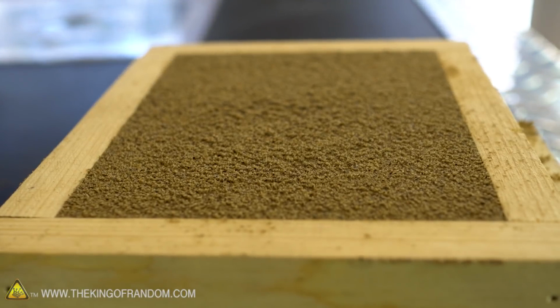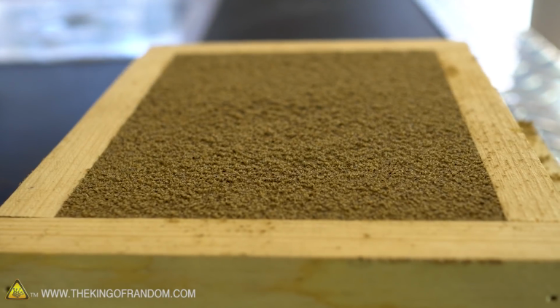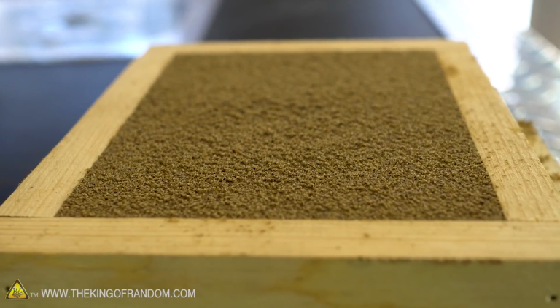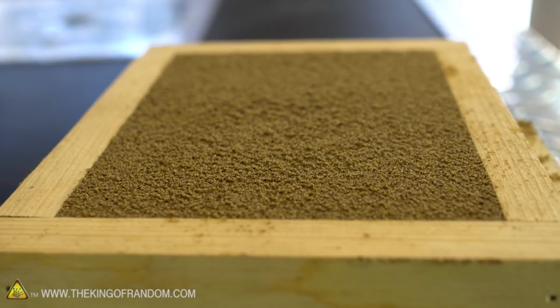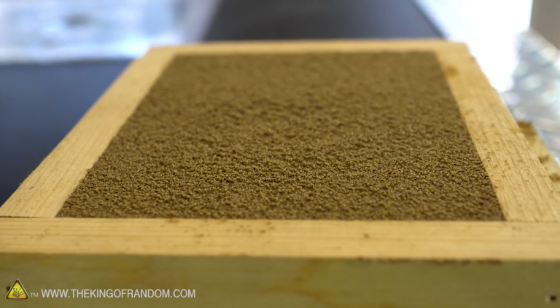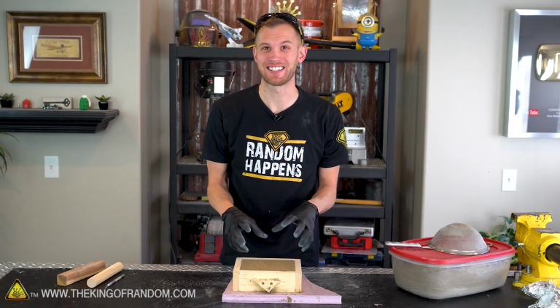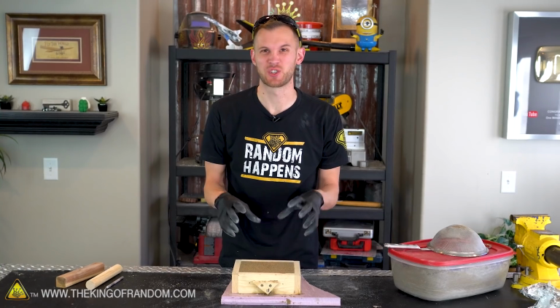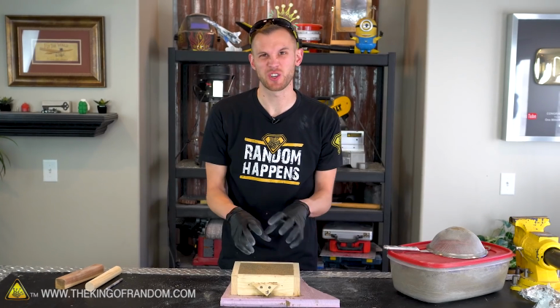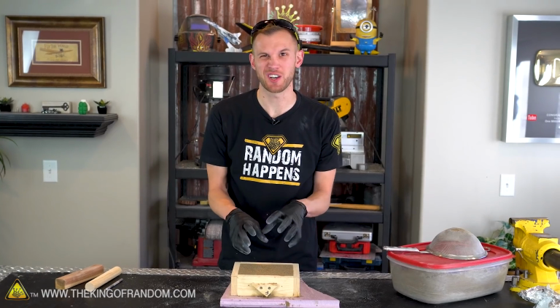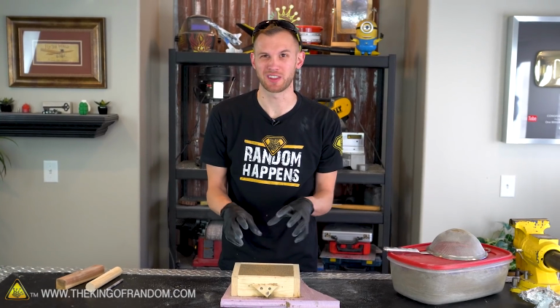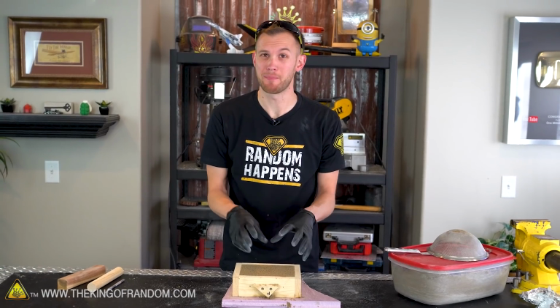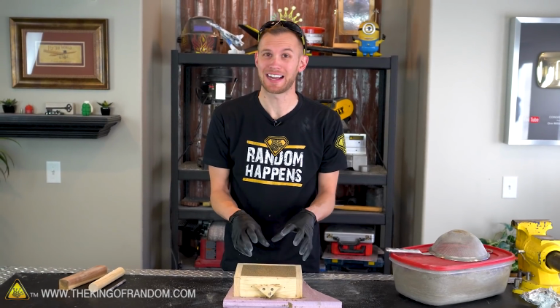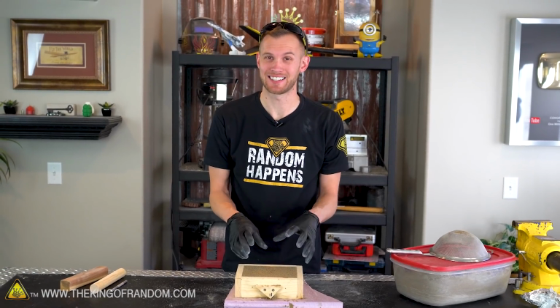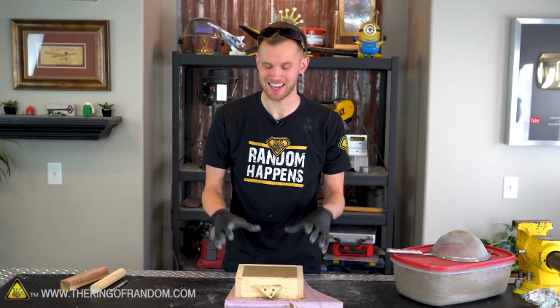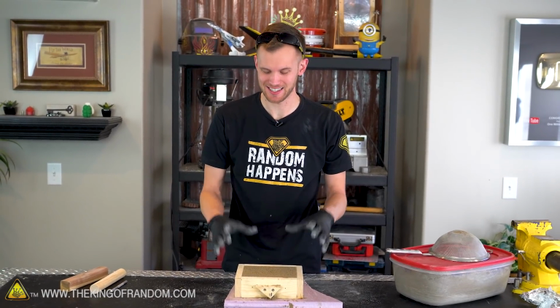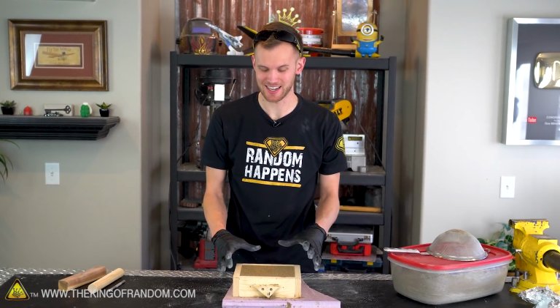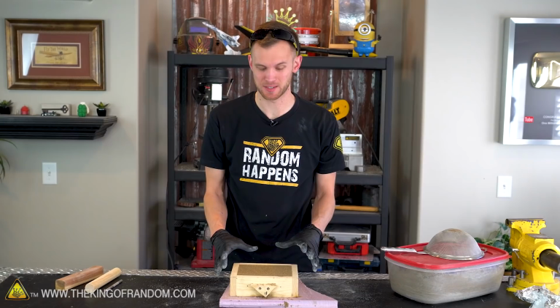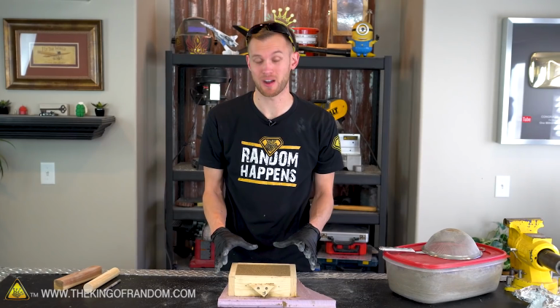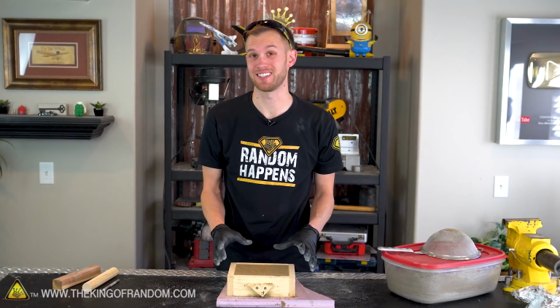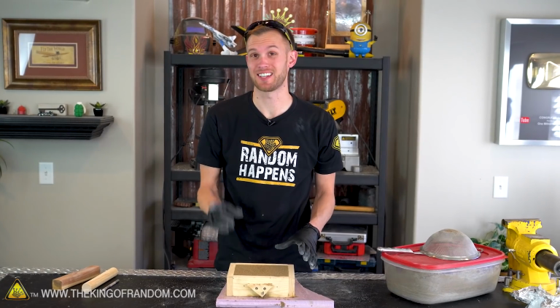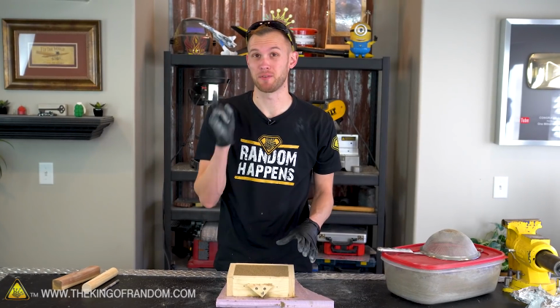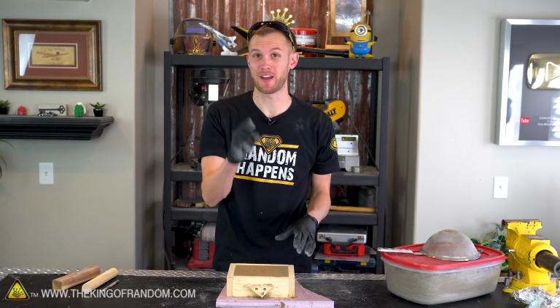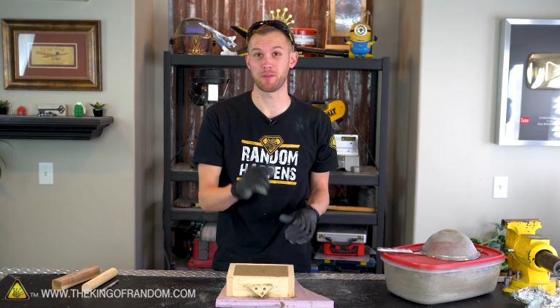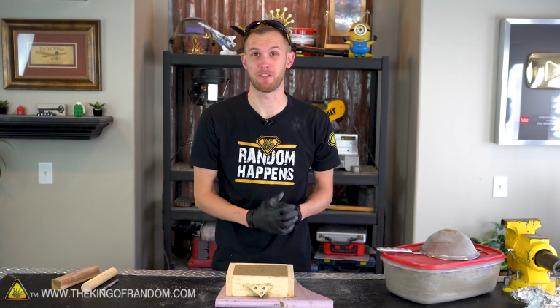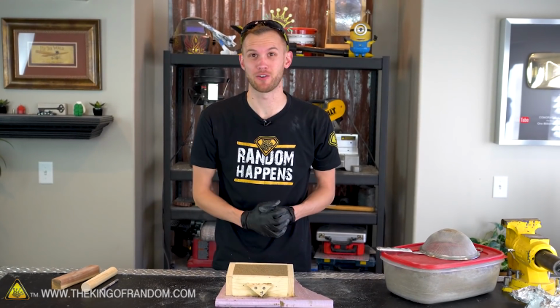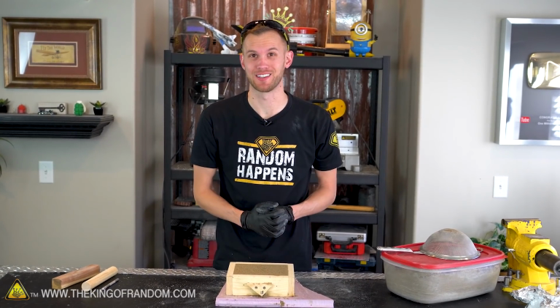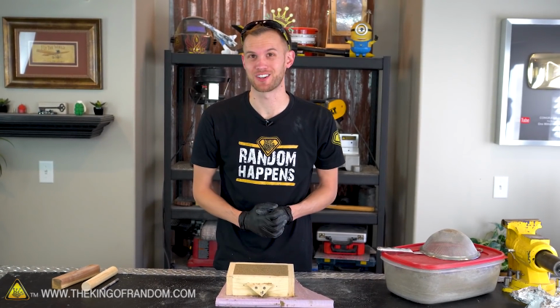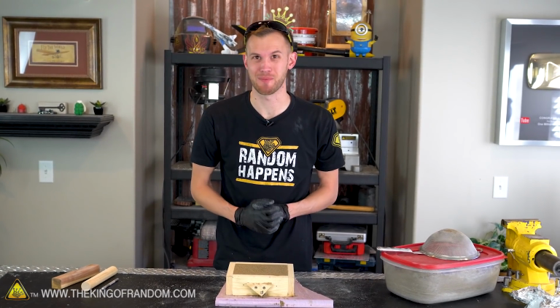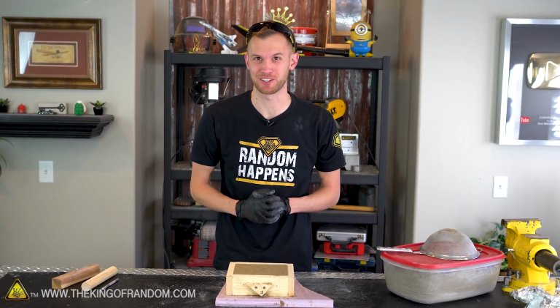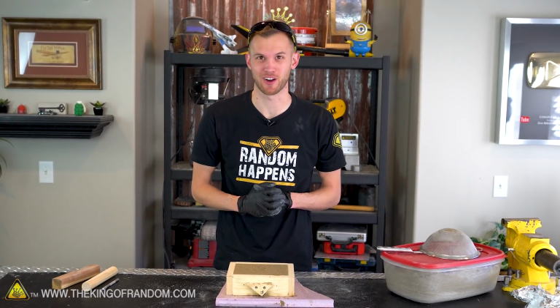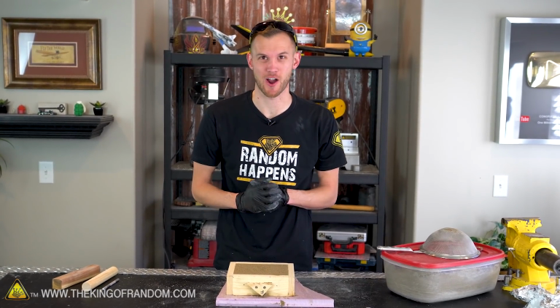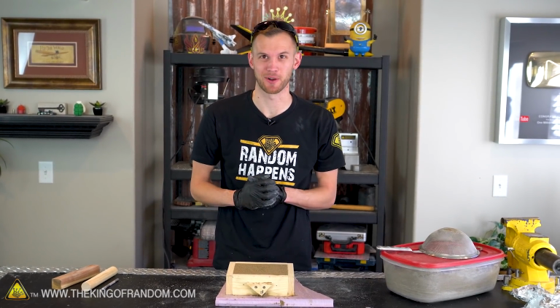With the mold nice and squished in with the compacted sand inside this box, it's time to fire up the foundry and start melting our copper.